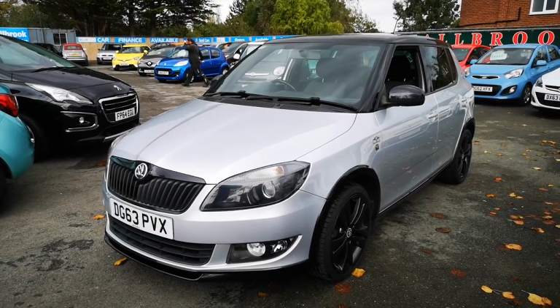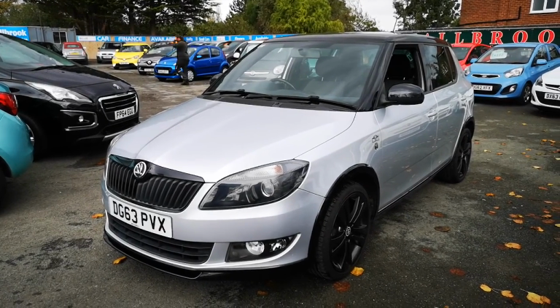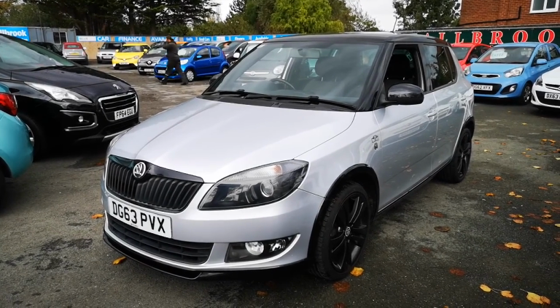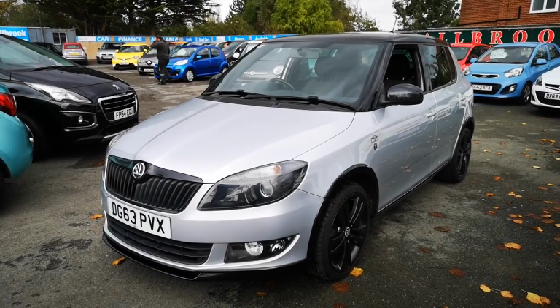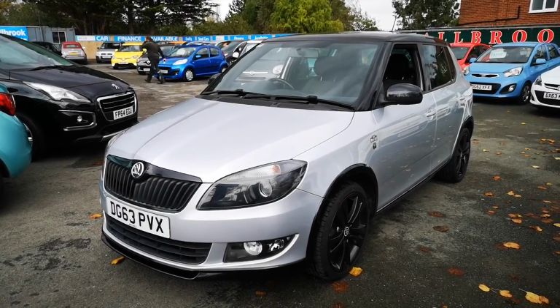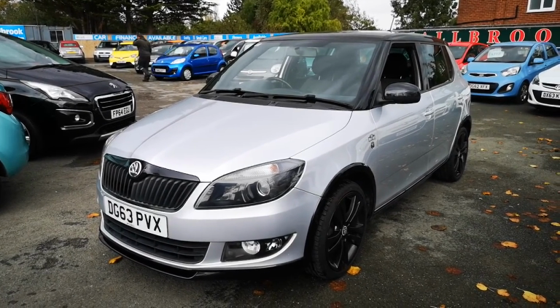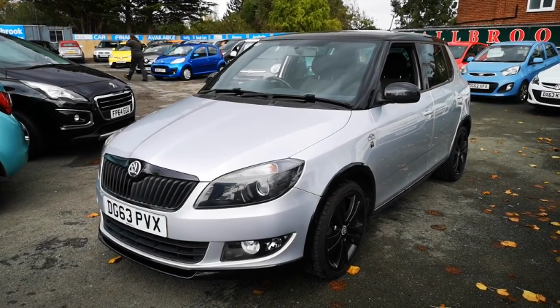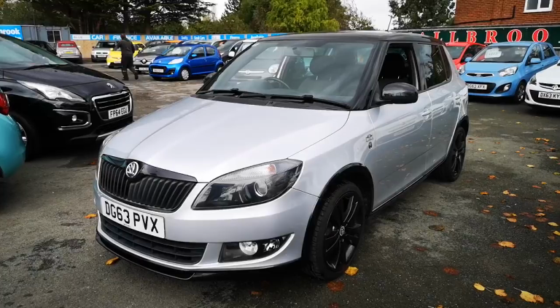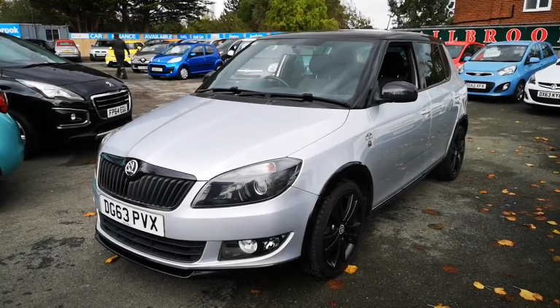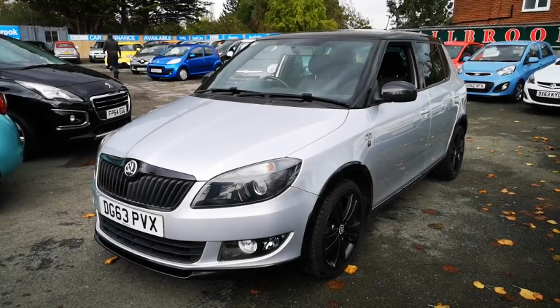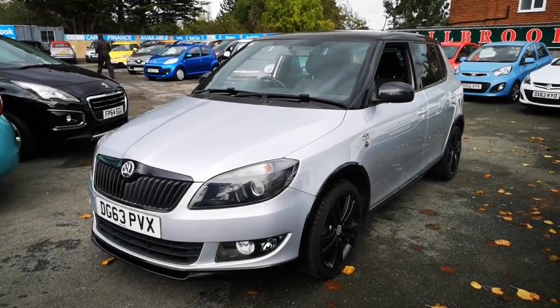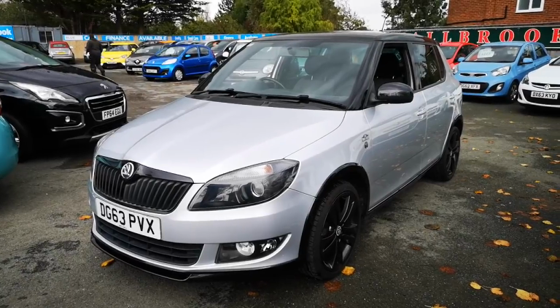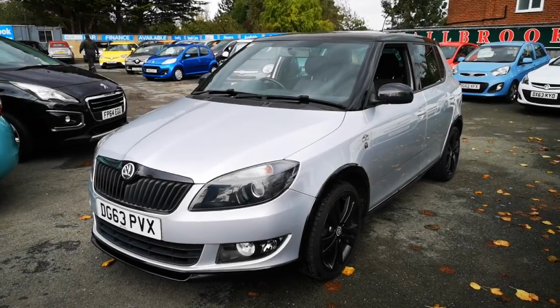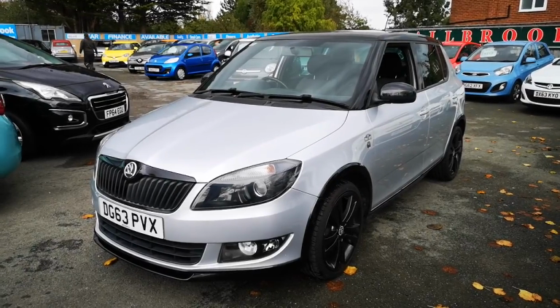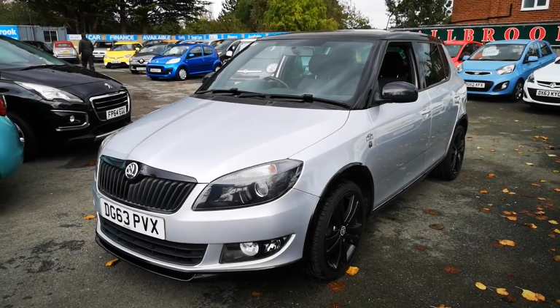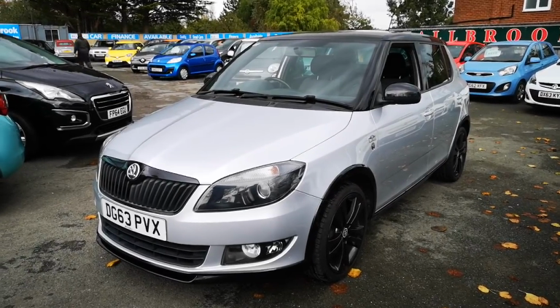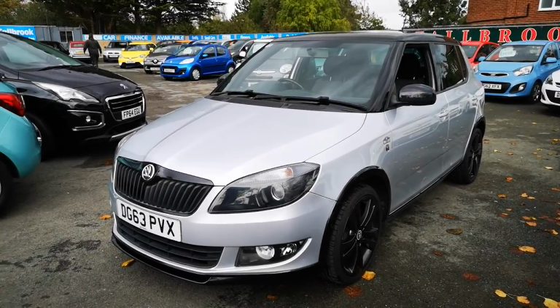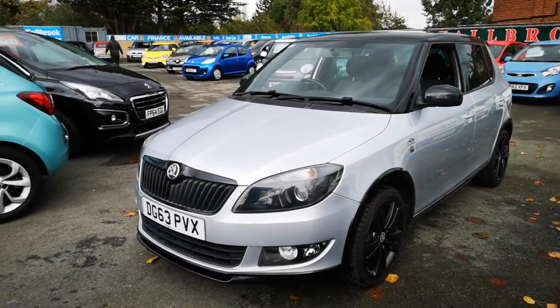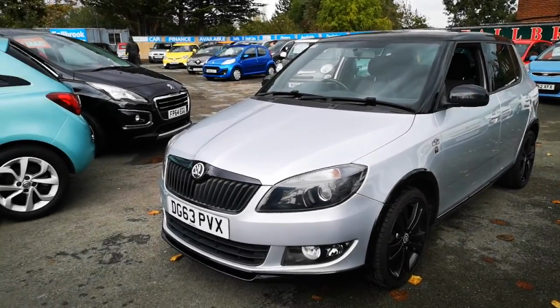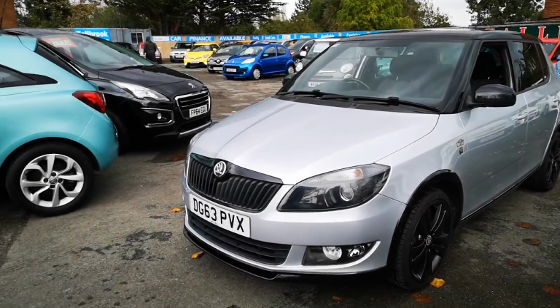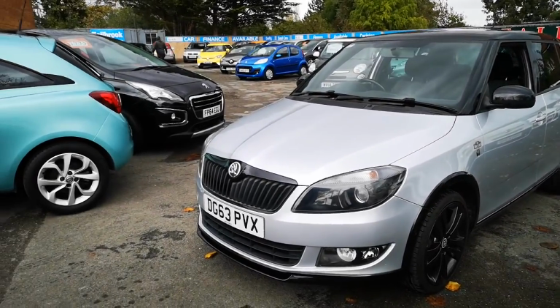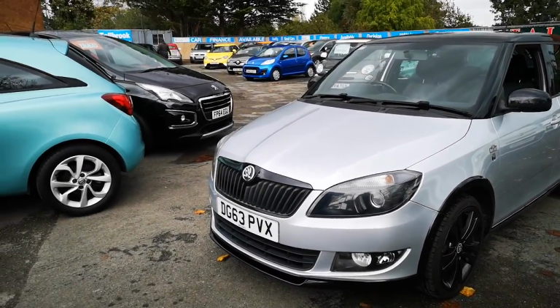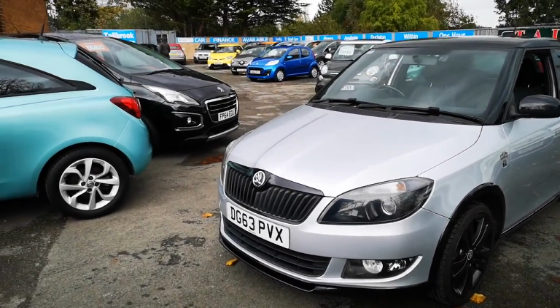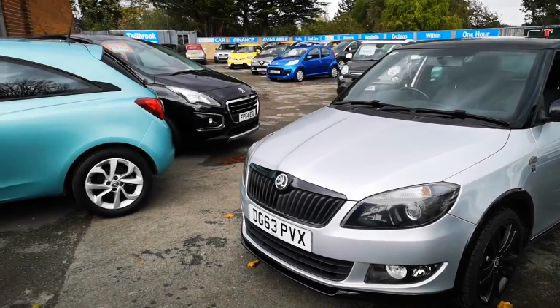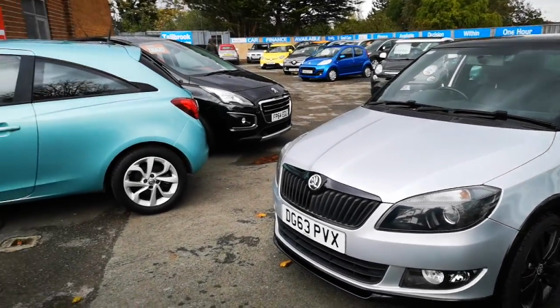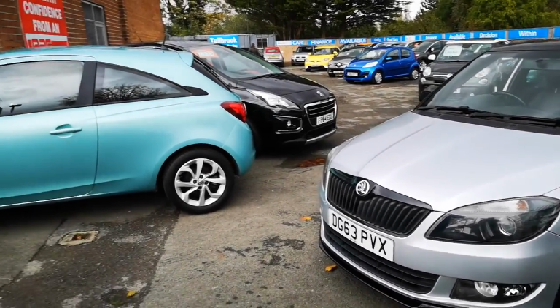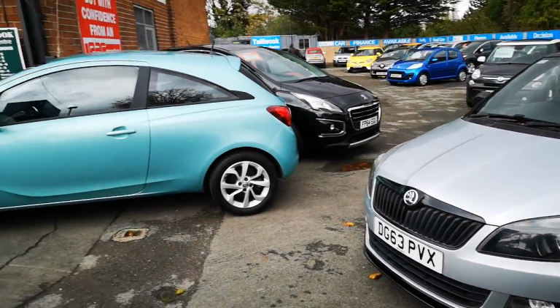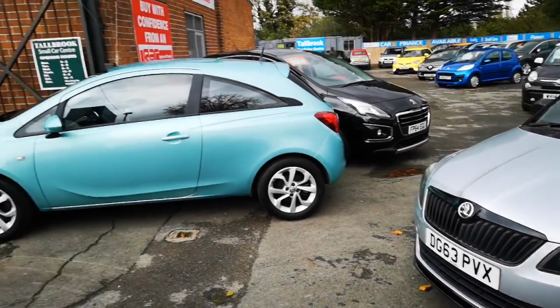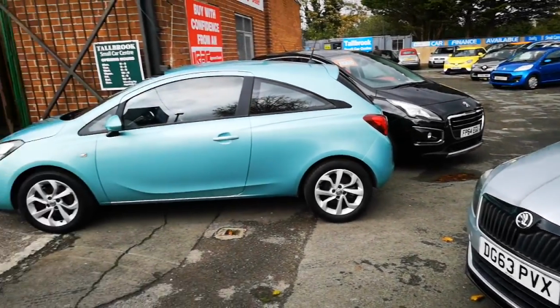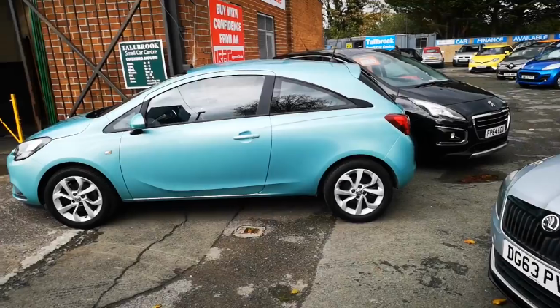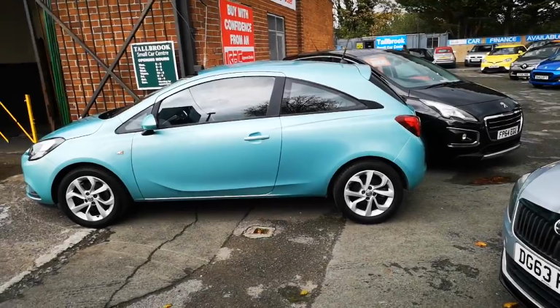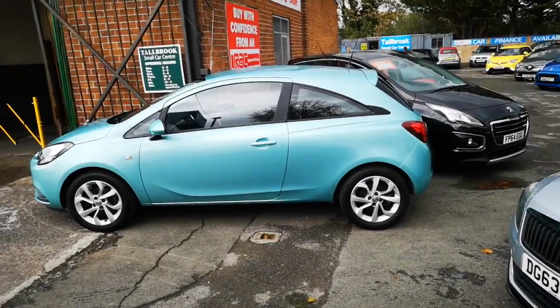It's a lovely Skoda Fabia Monte Carlo. Sorry about the banging in the background — that's the mechanics hammering something.